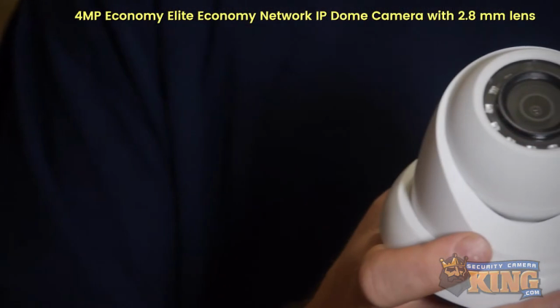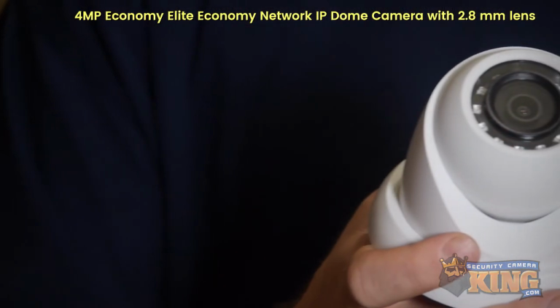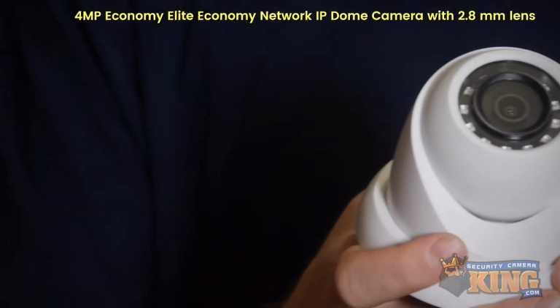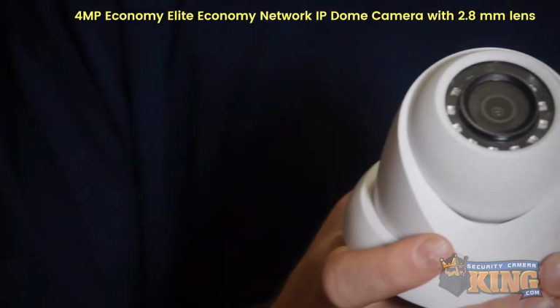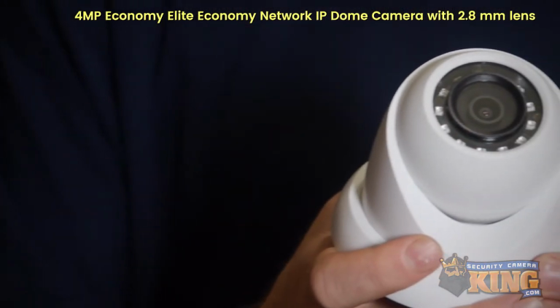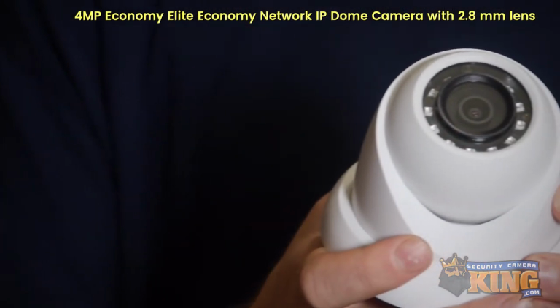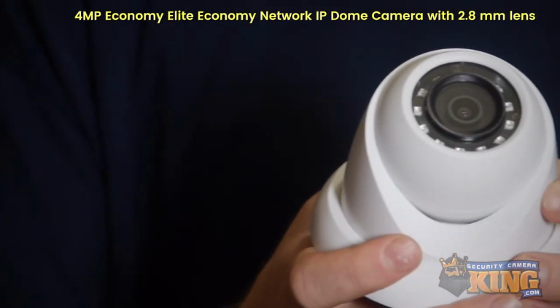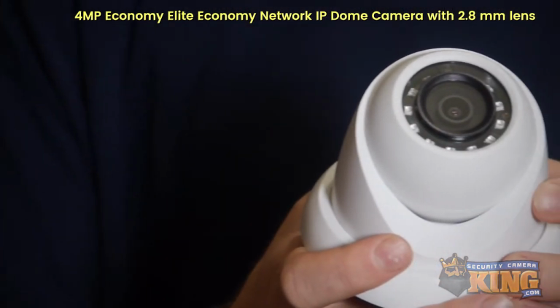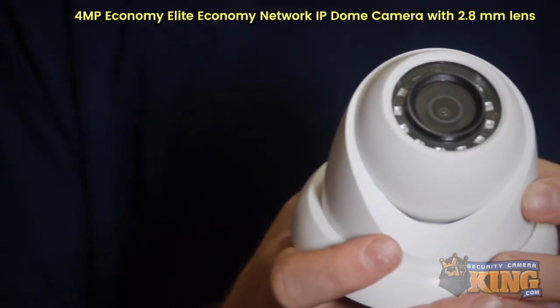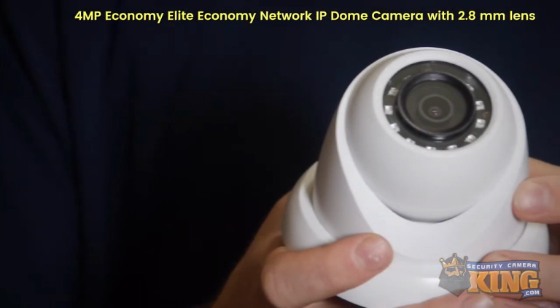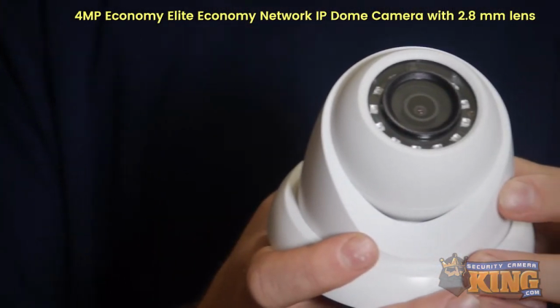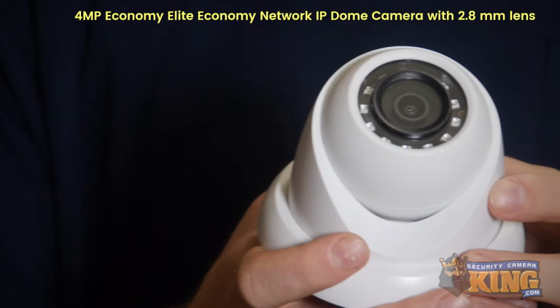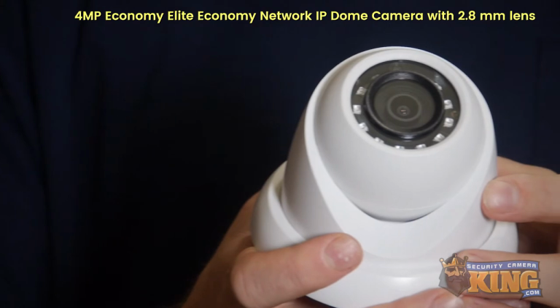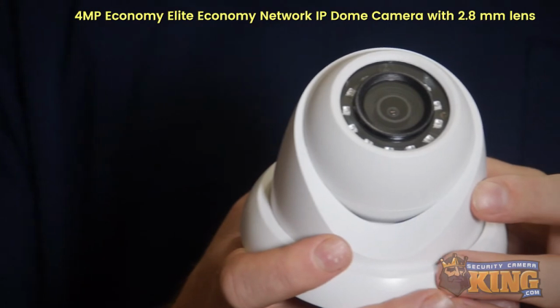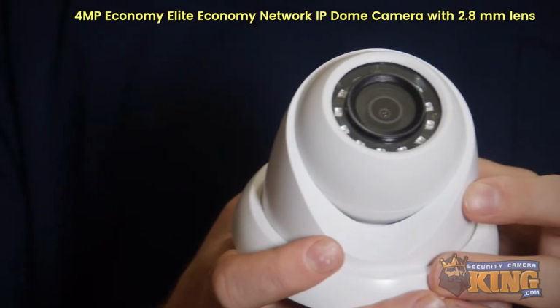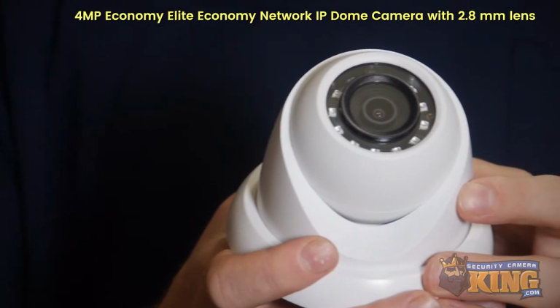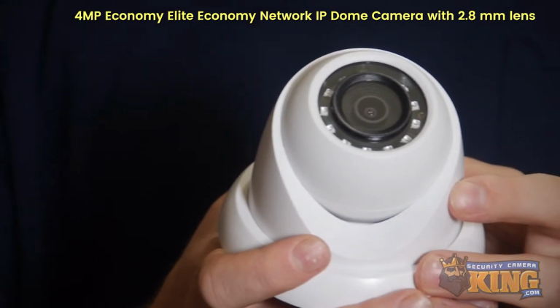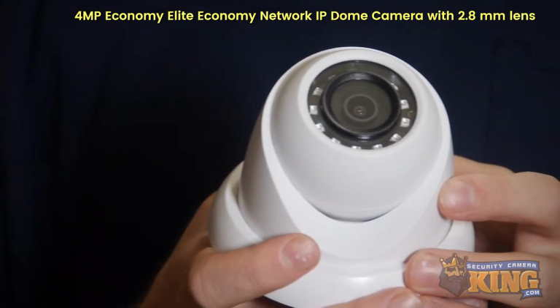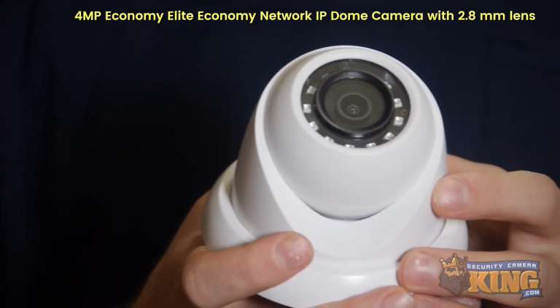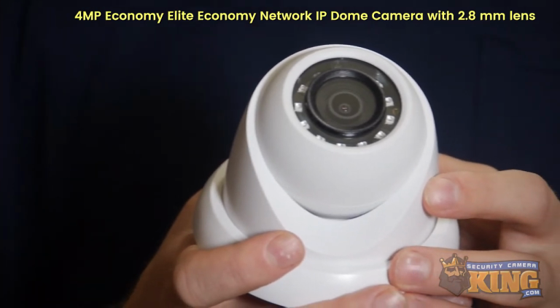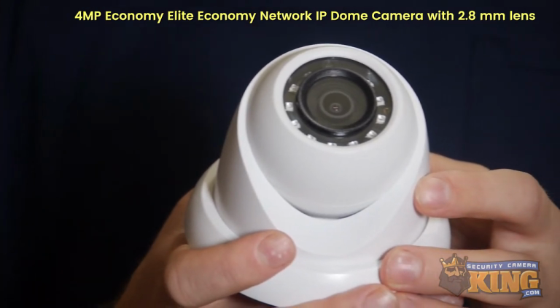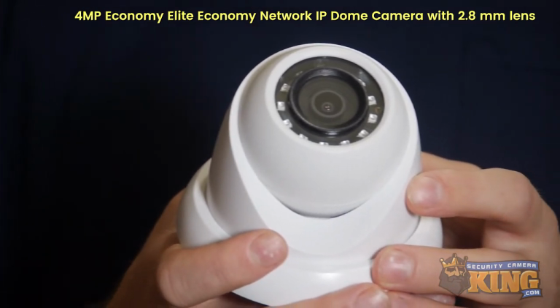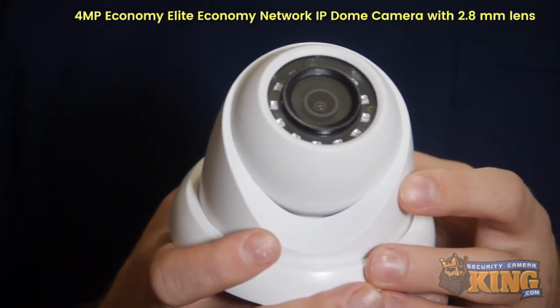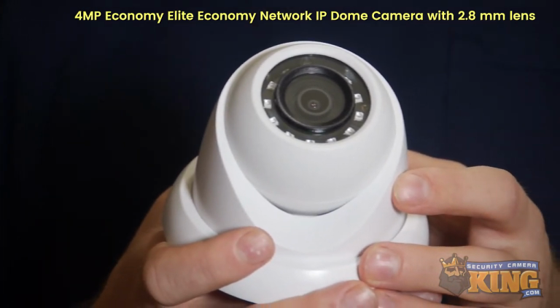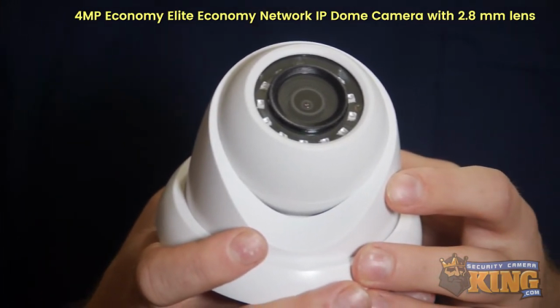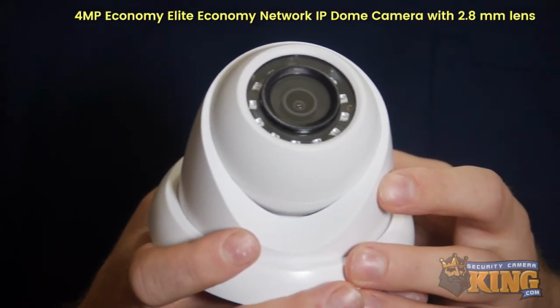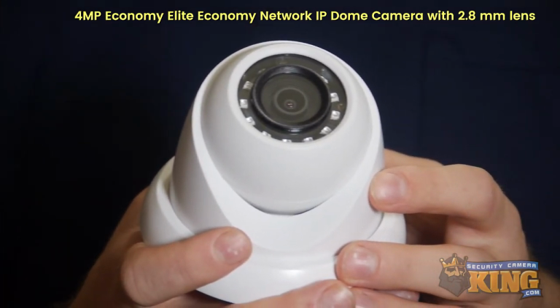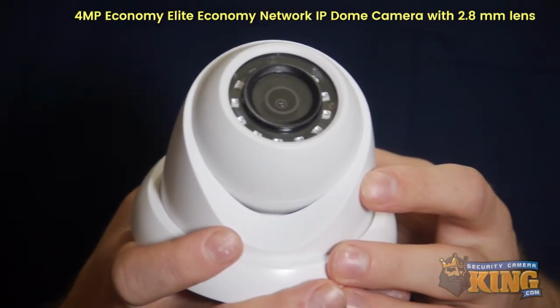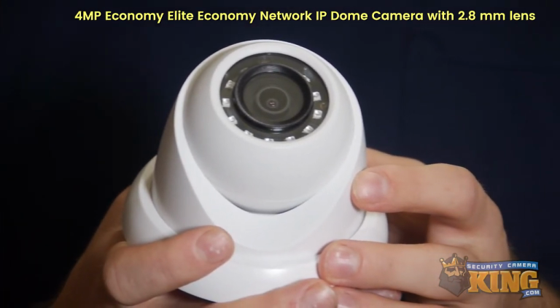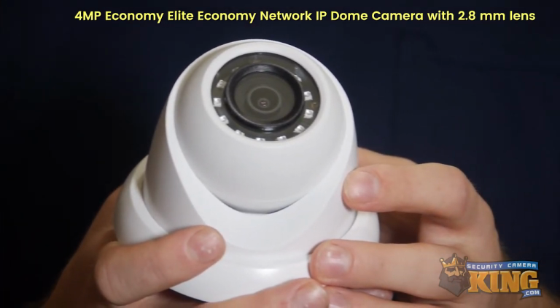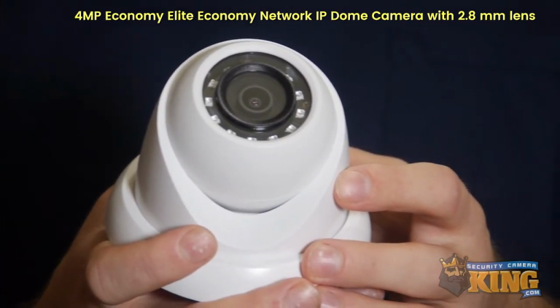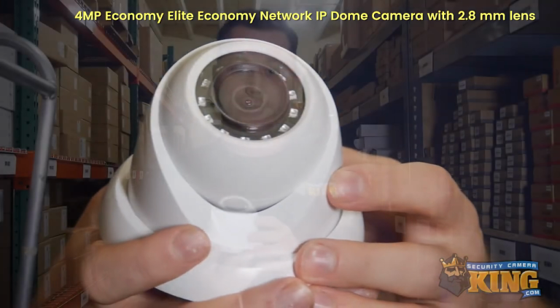This economy series camera is easy to install, it's user-friendly, it's weather rated and vandal resistant.